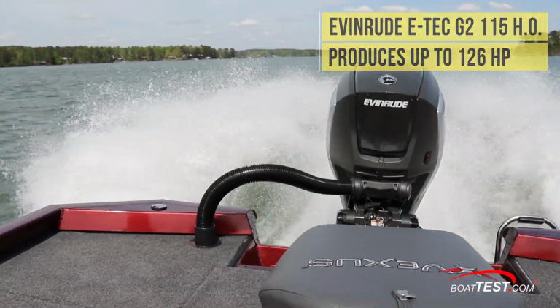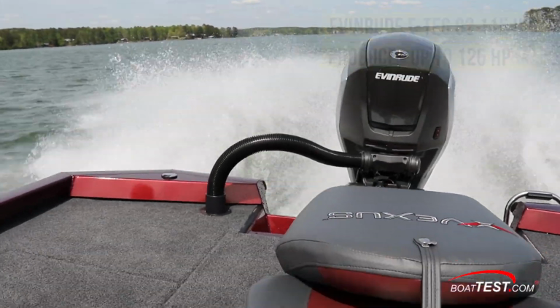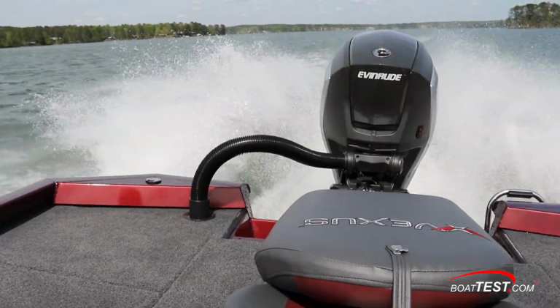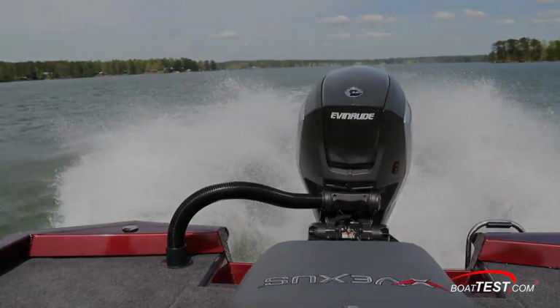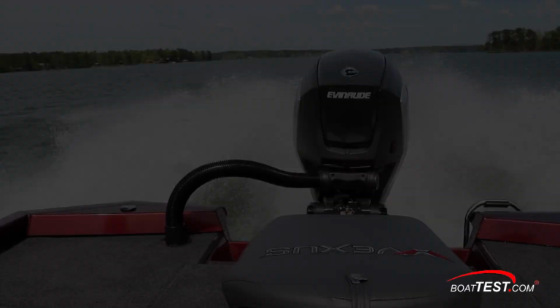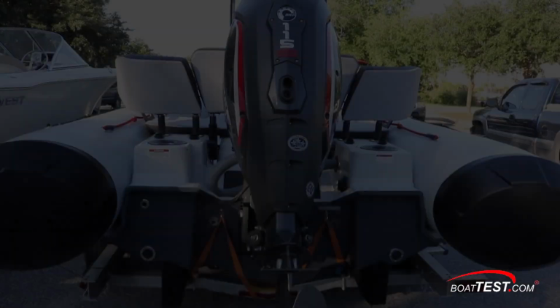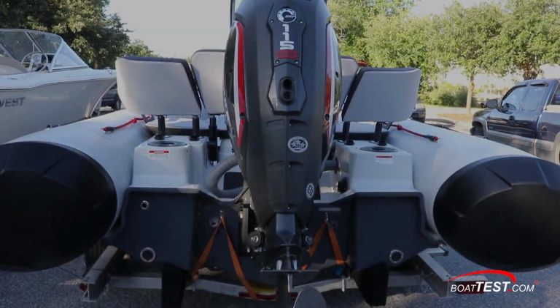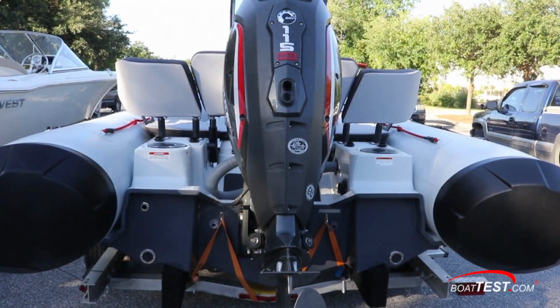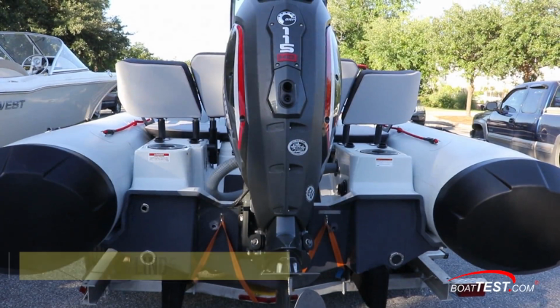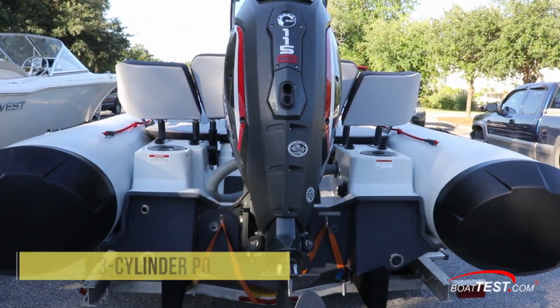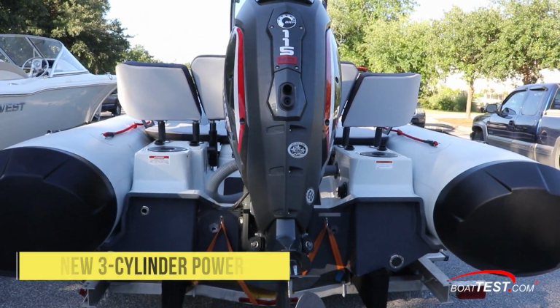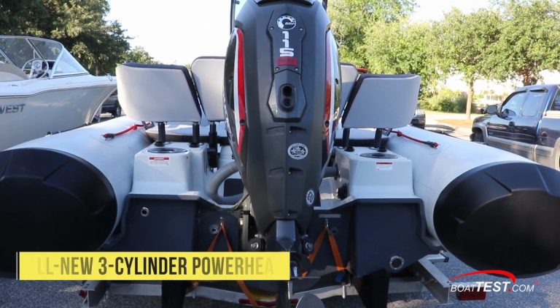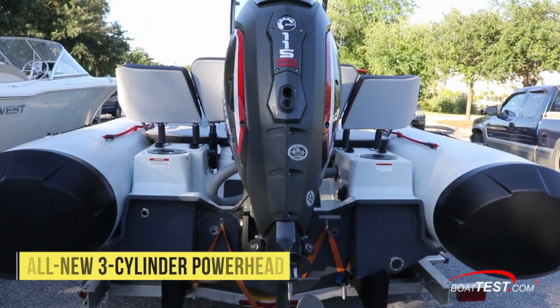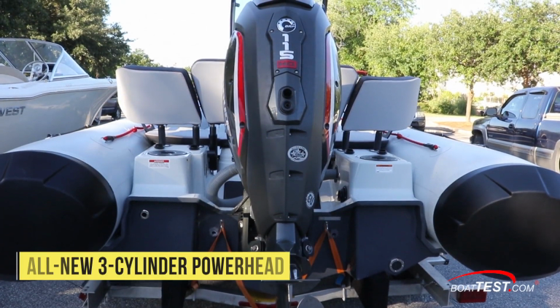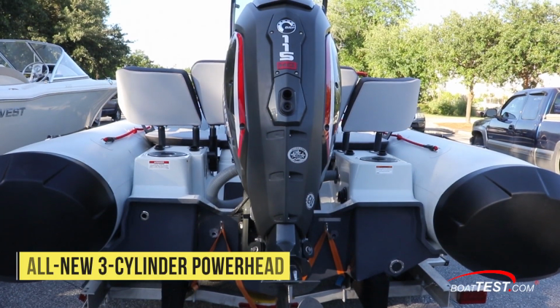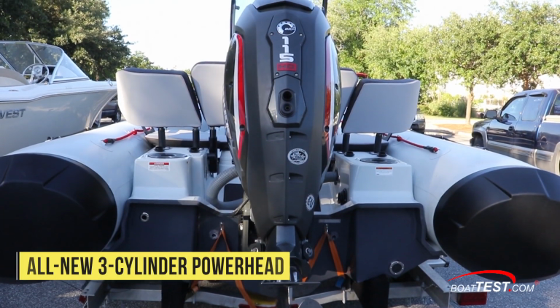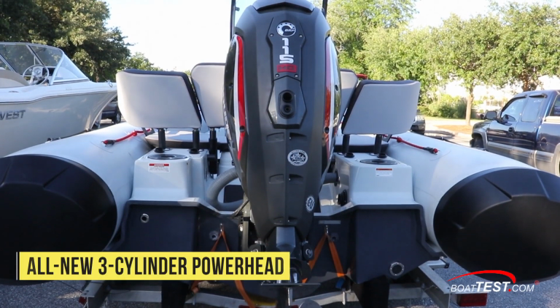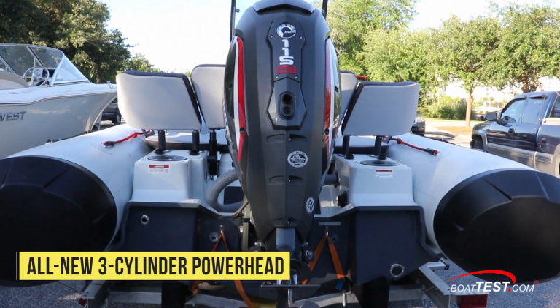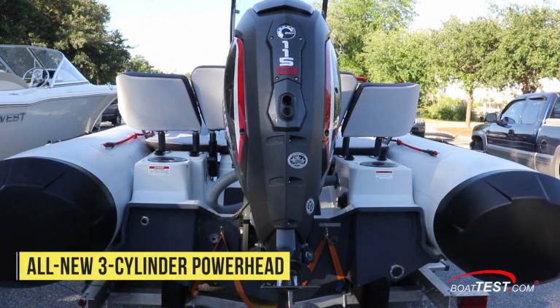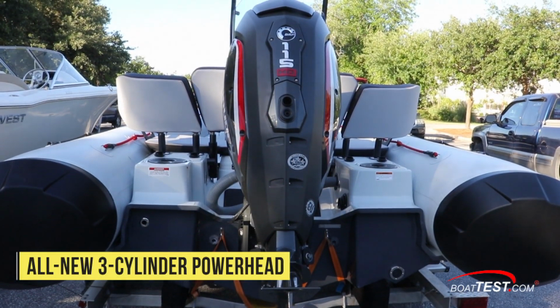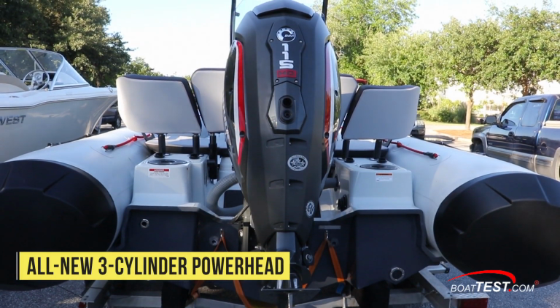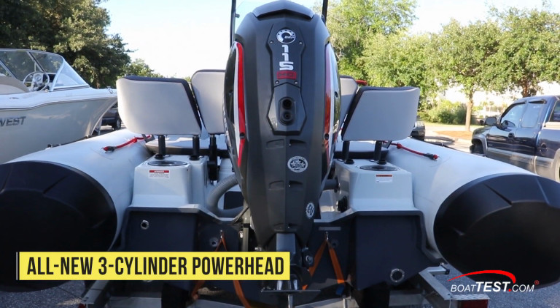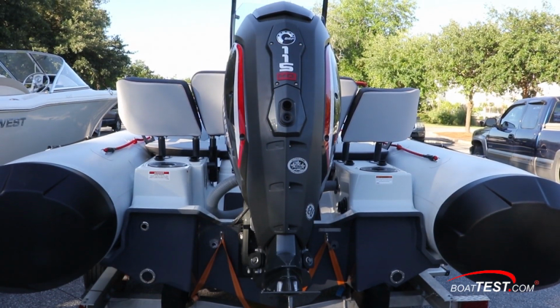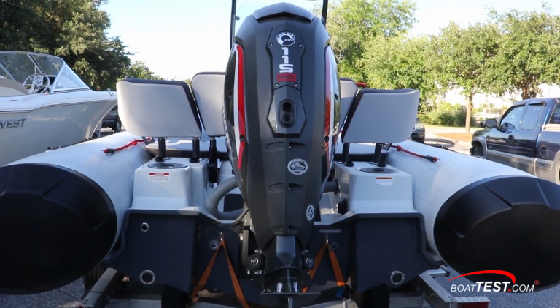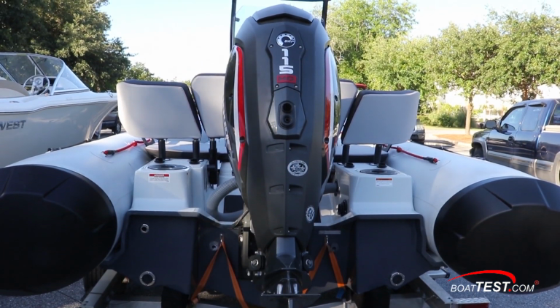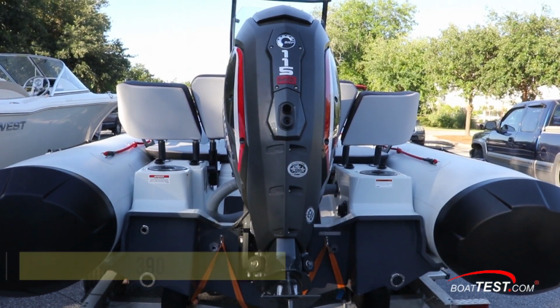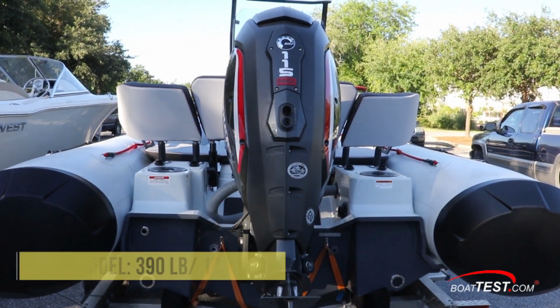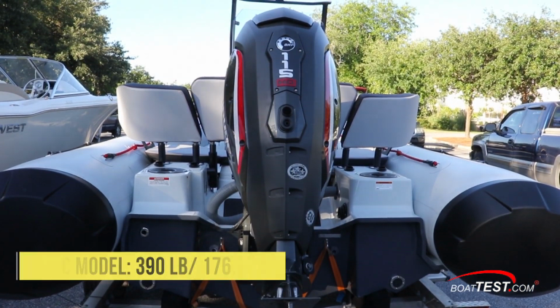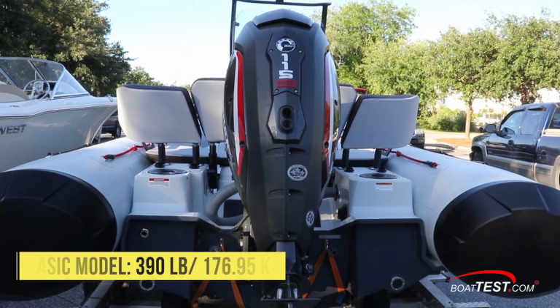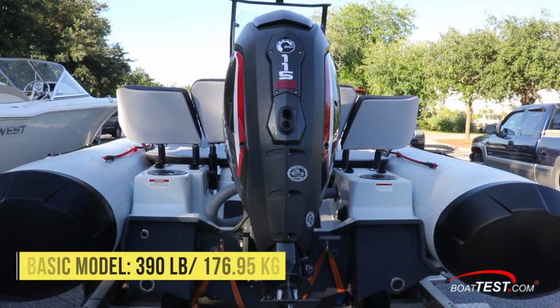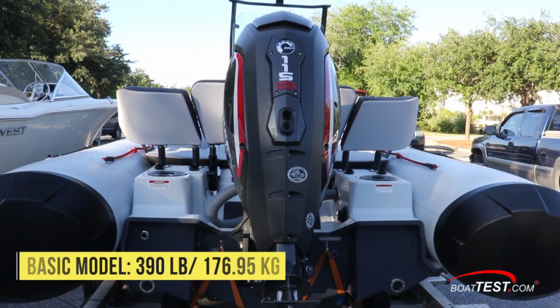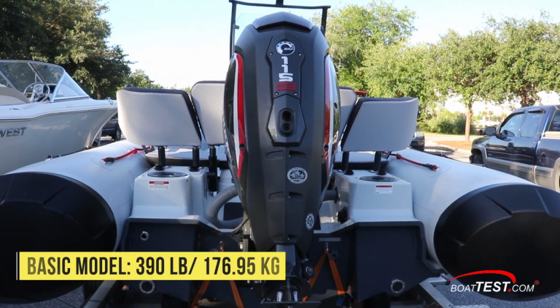Because it's built with an all-new two-stroke three-cylinder powerhead, this outboard weighs in at just 390 pounds.